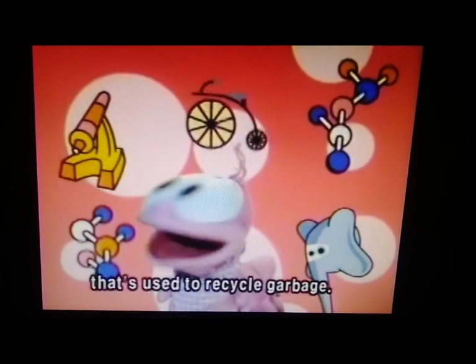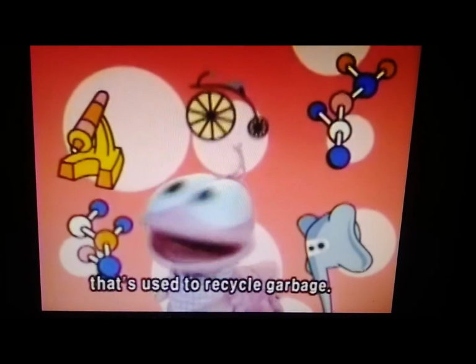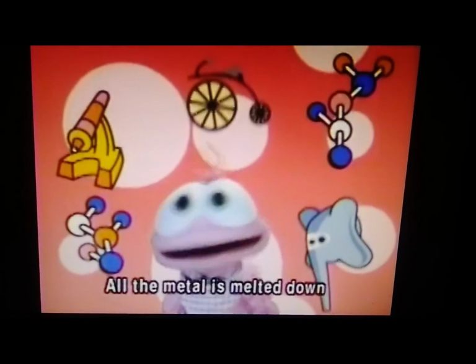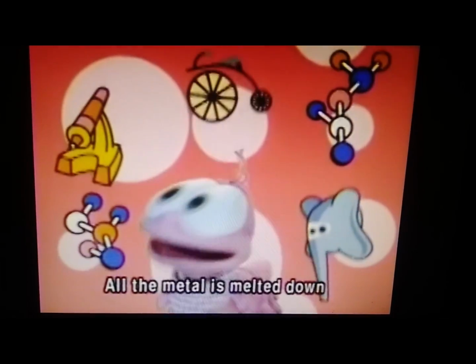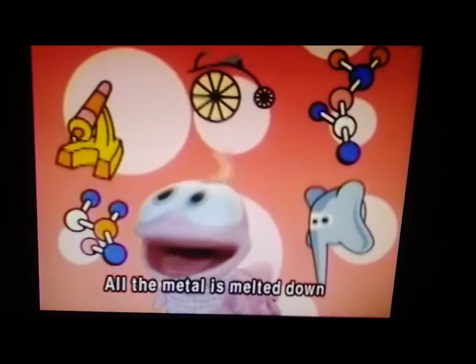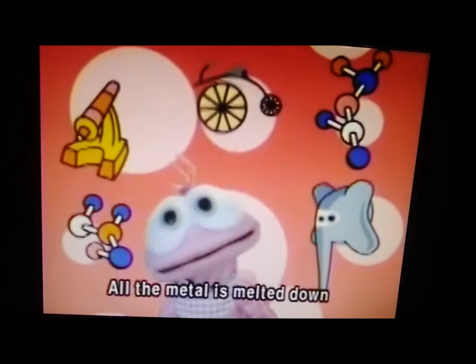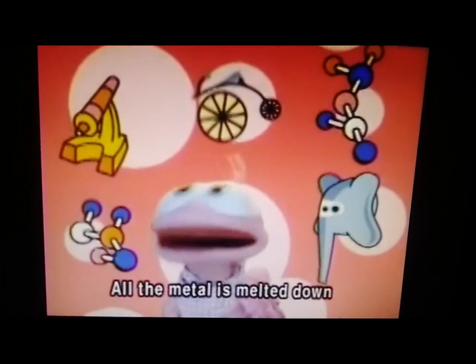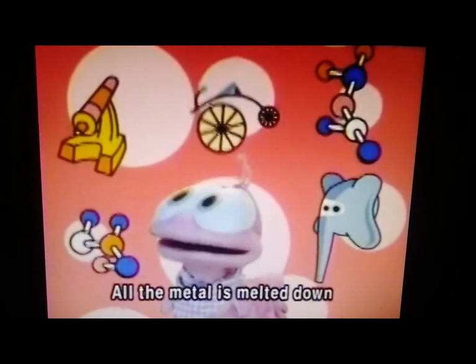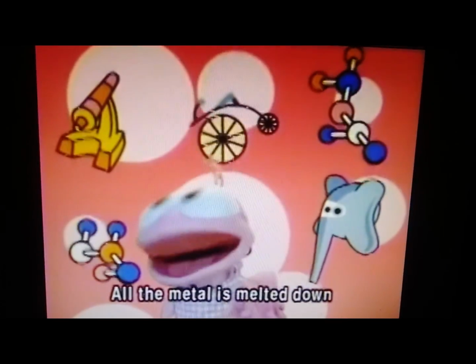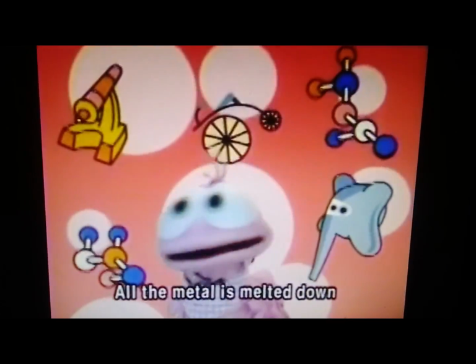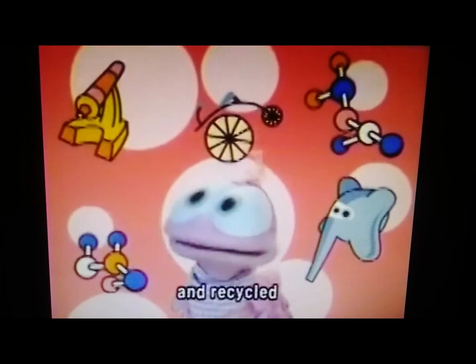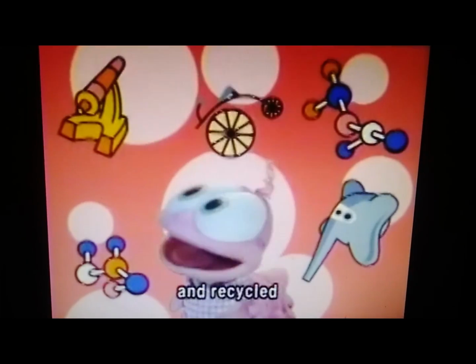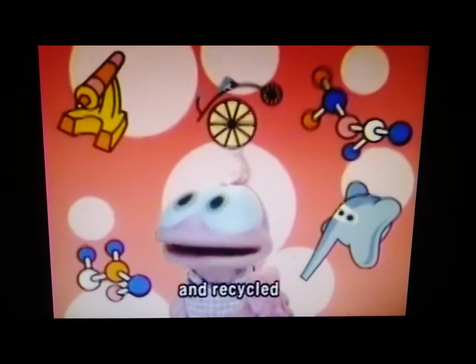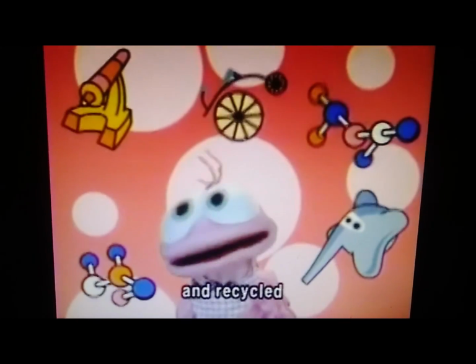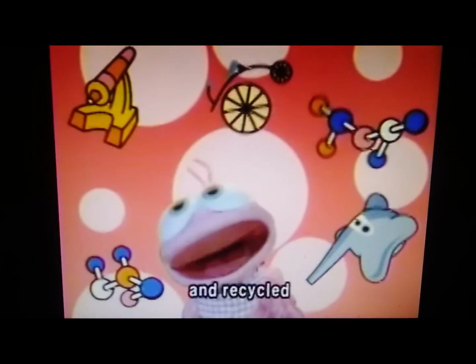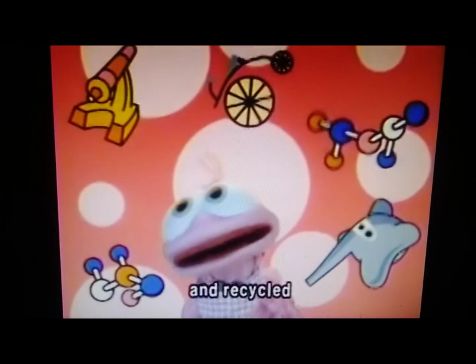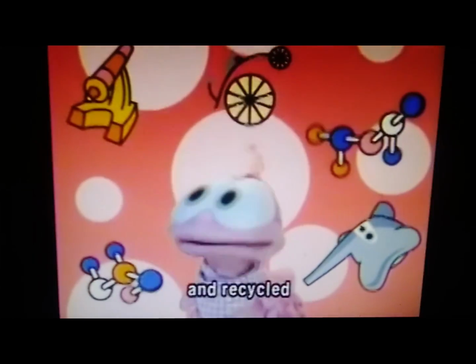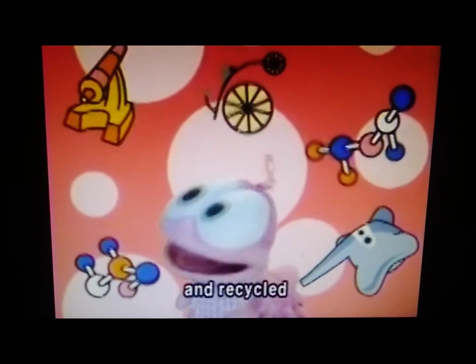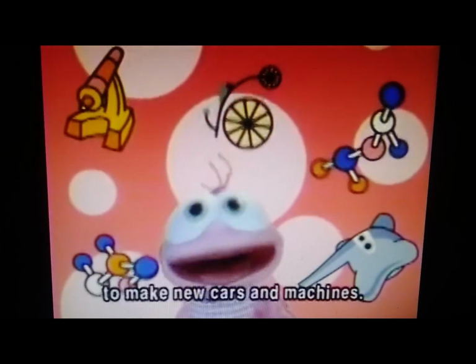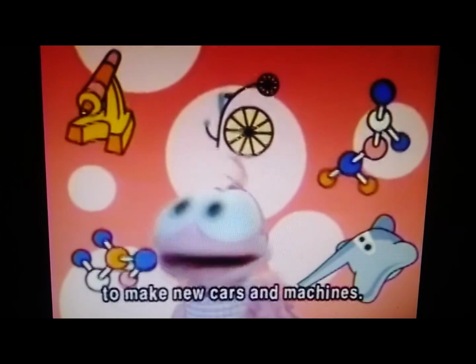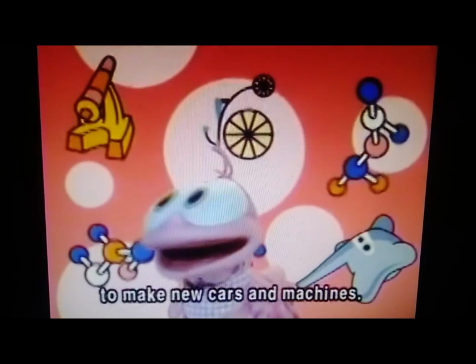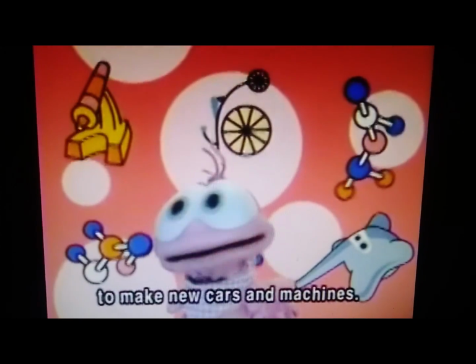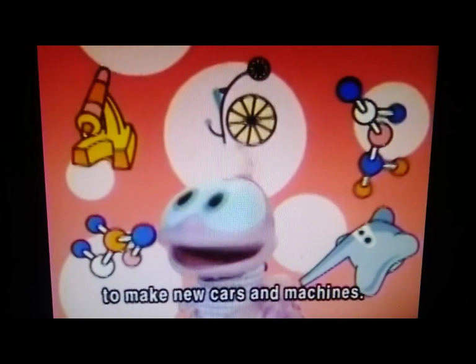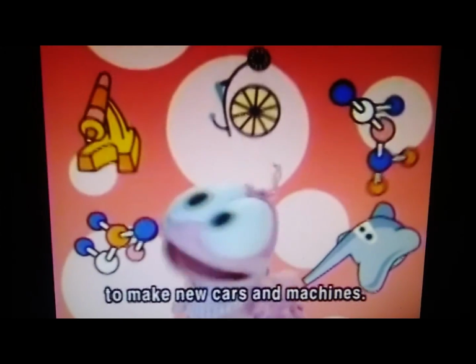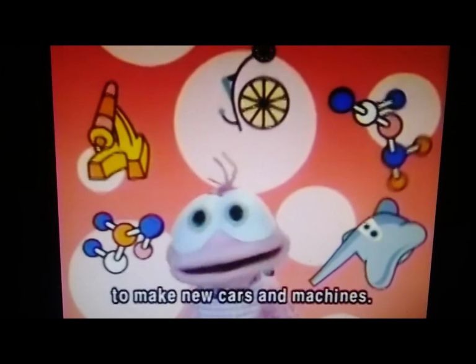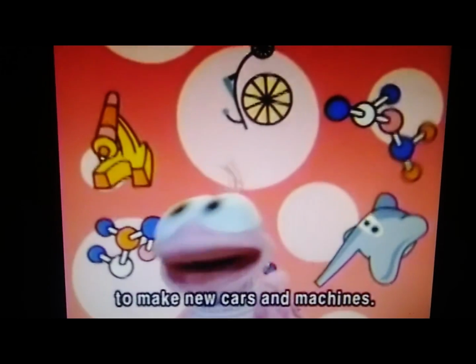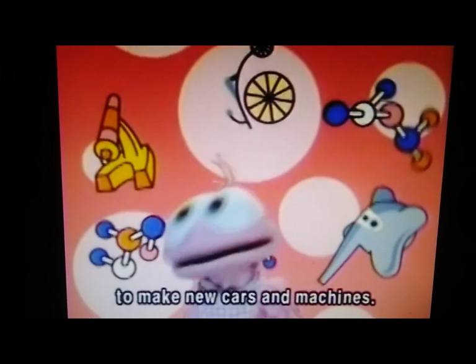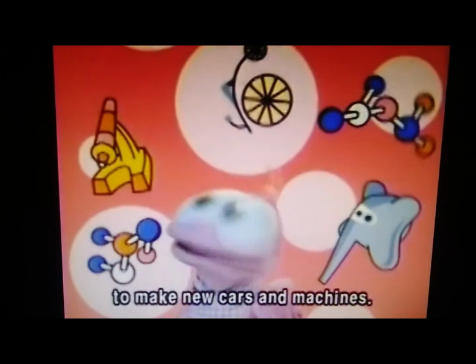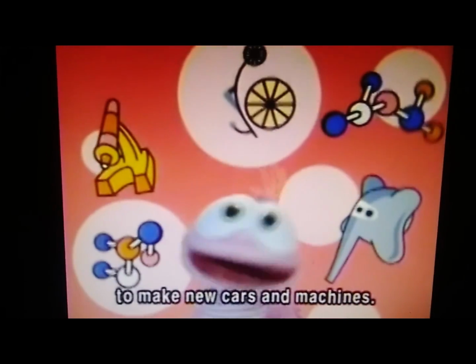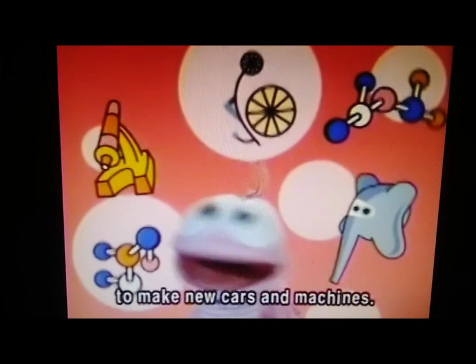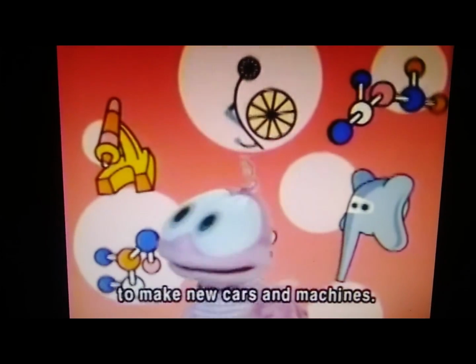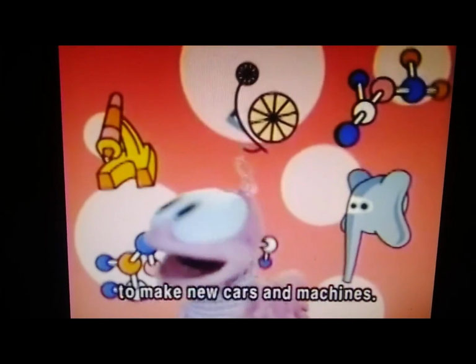All the metal is melted down and recycled to make new cars and all sorts of machines.